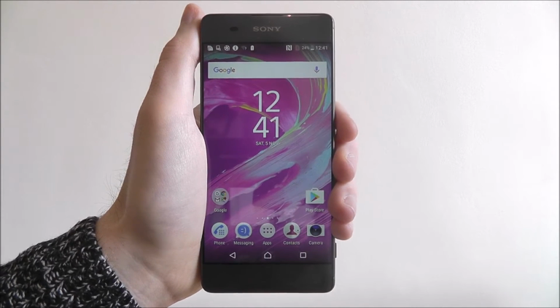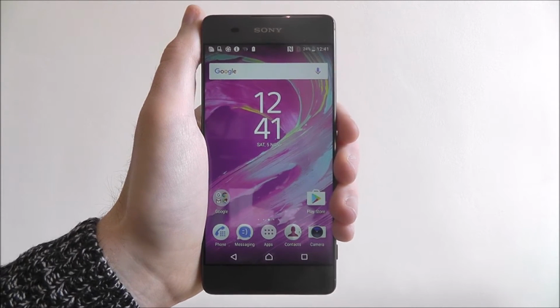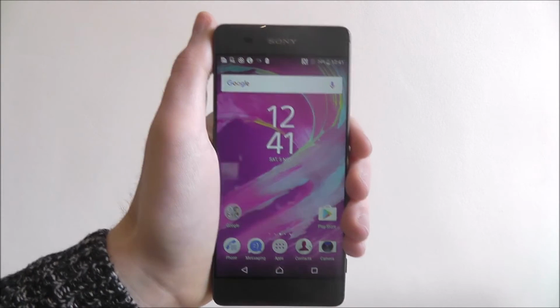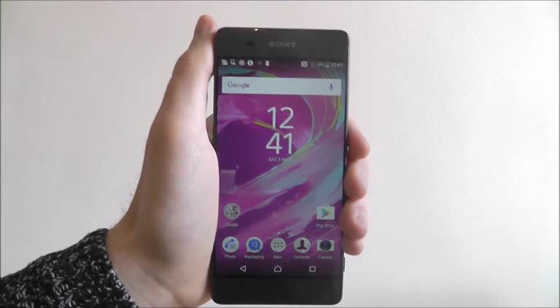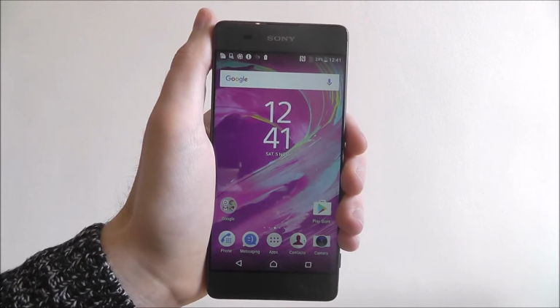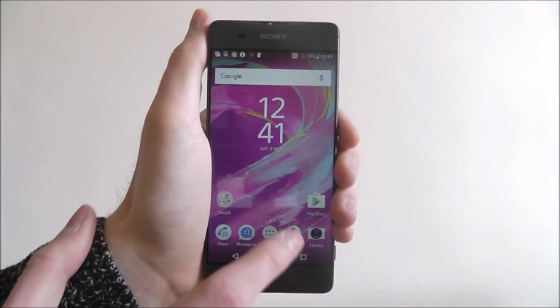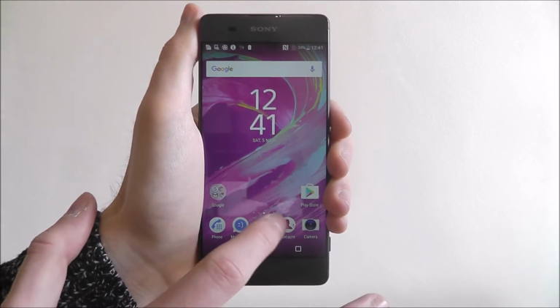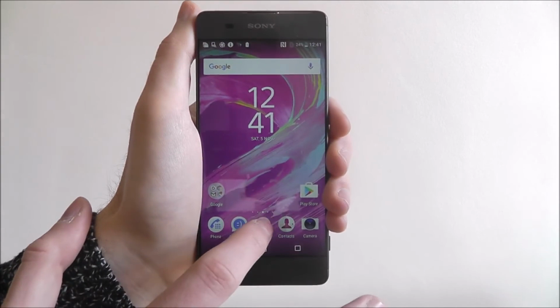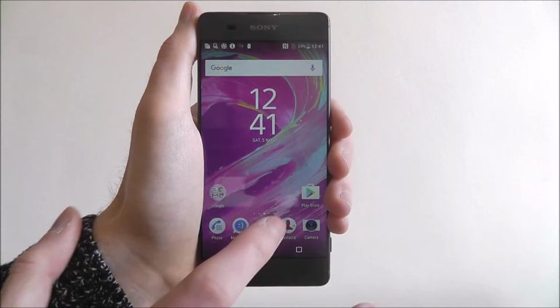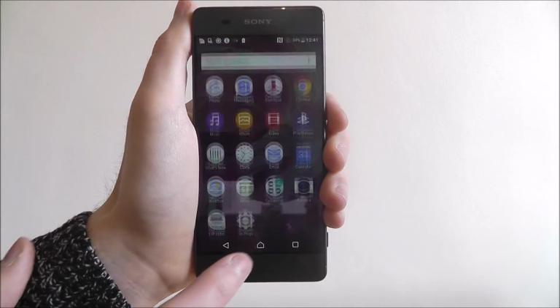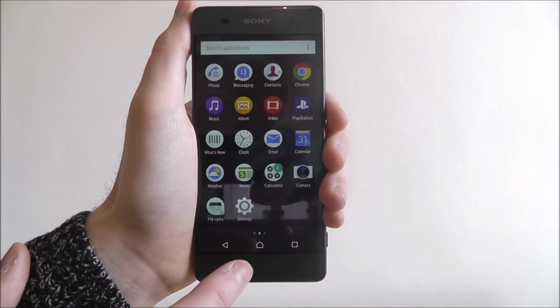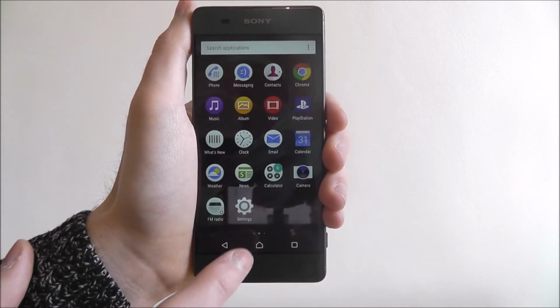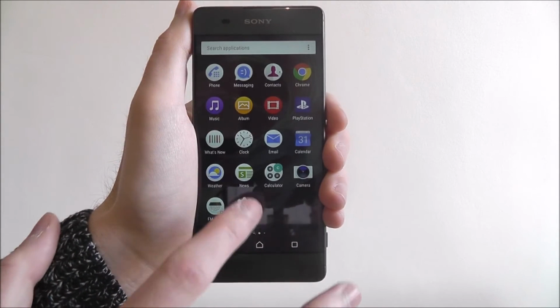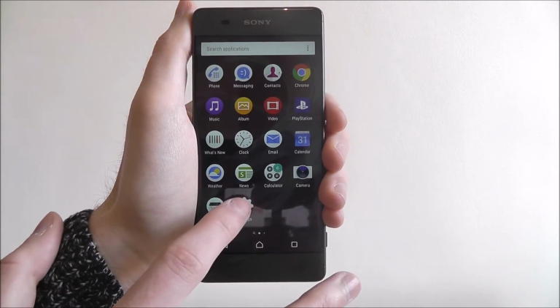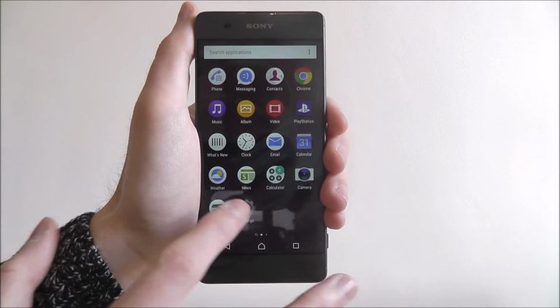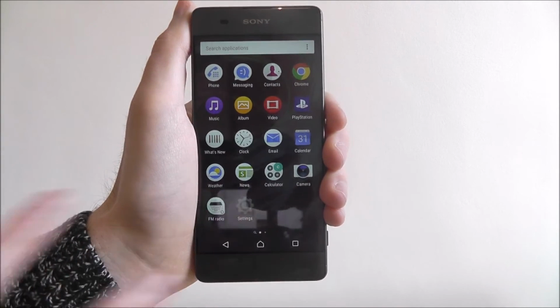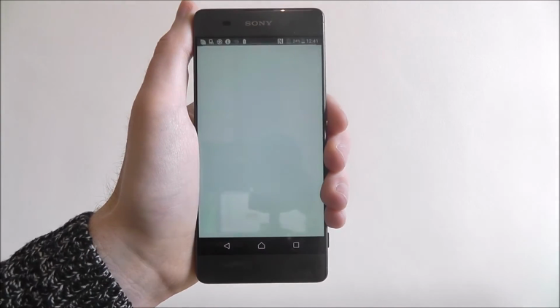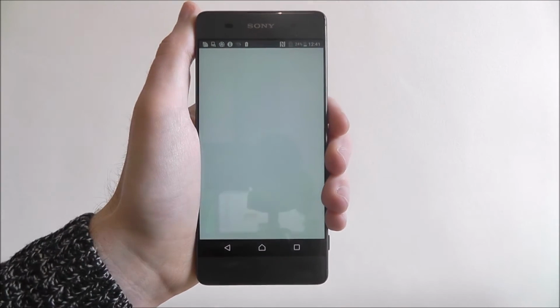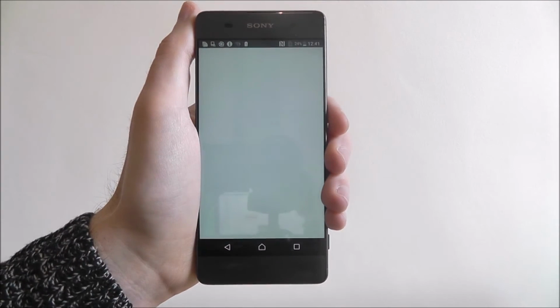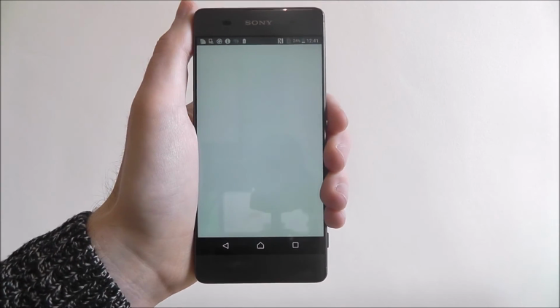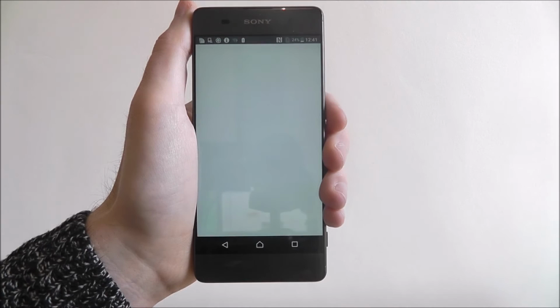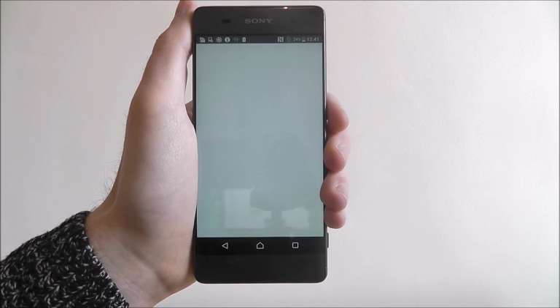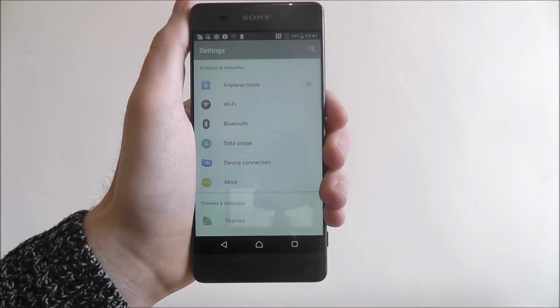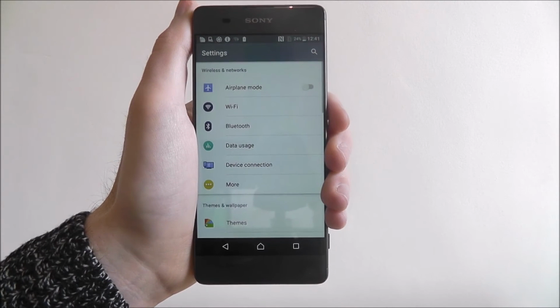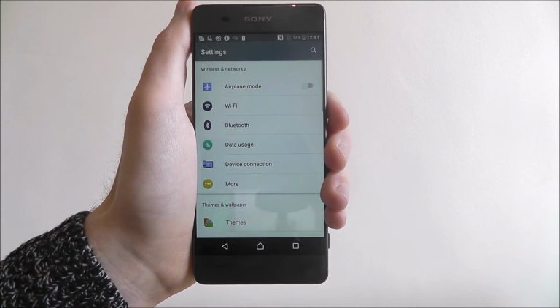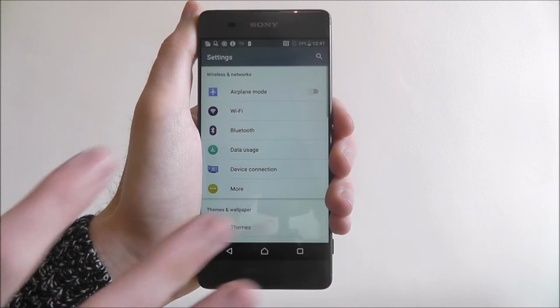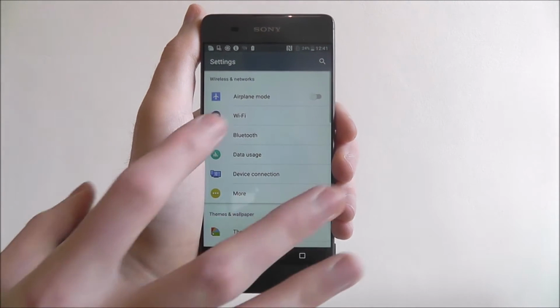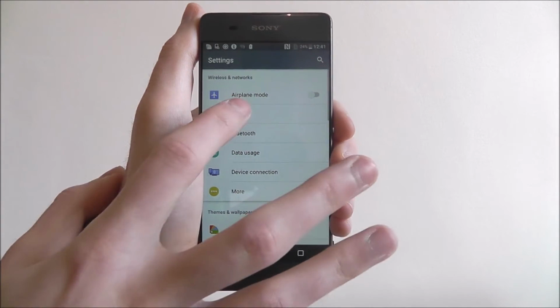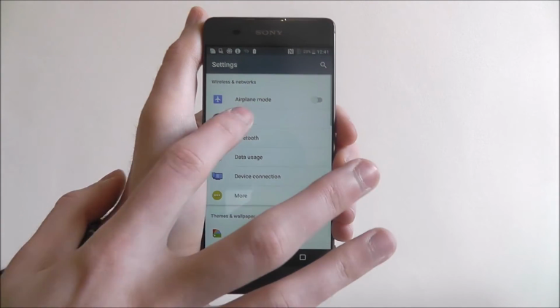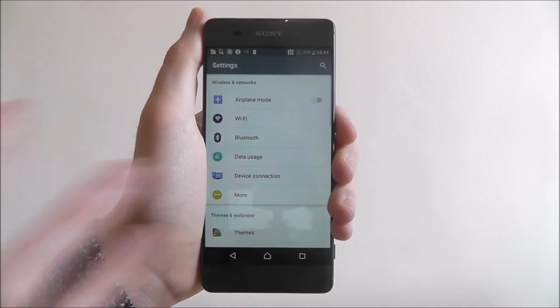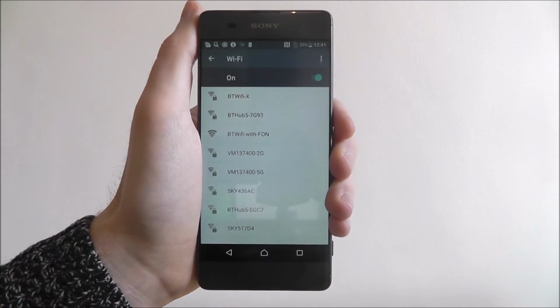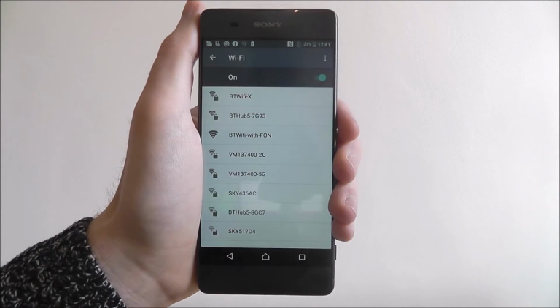To do this, we press on the apps menu and select Settings. From there, we select Wi-Fi.